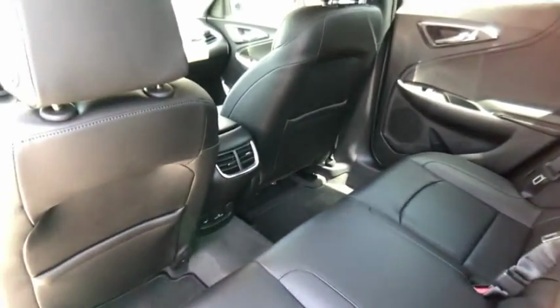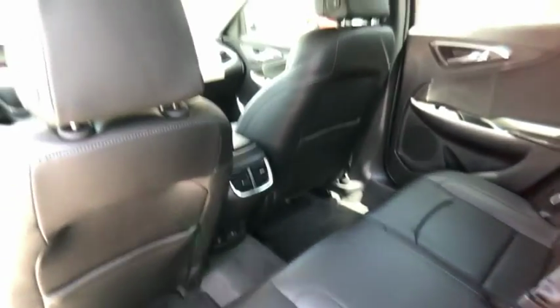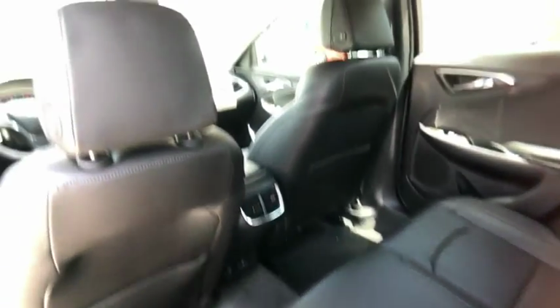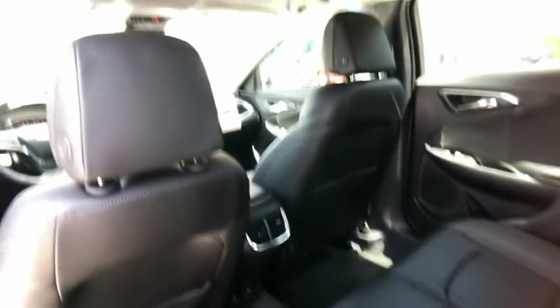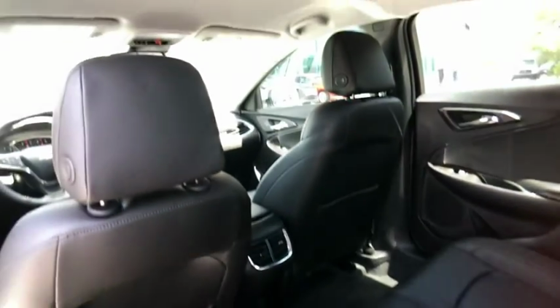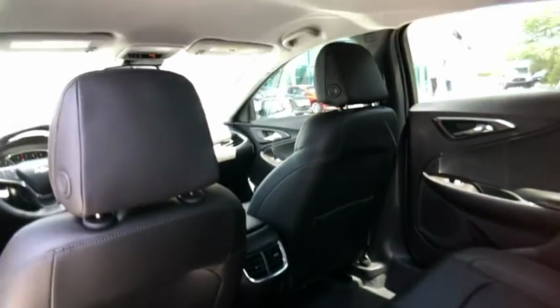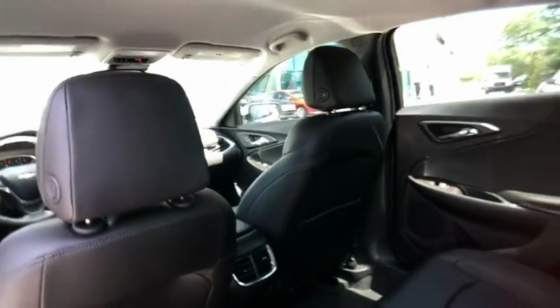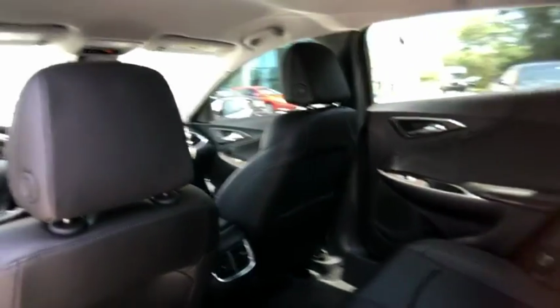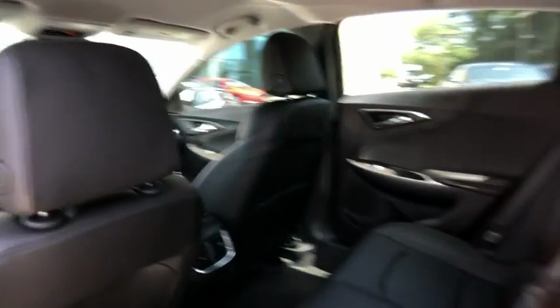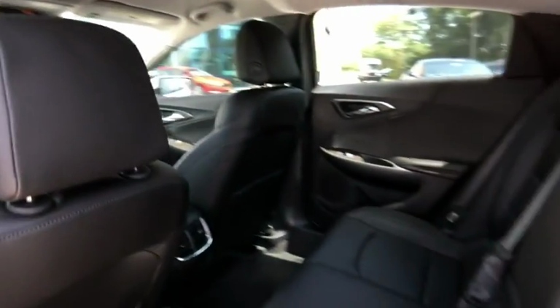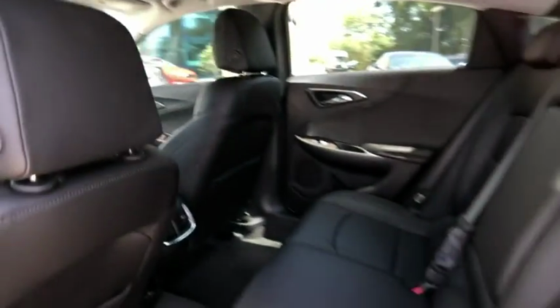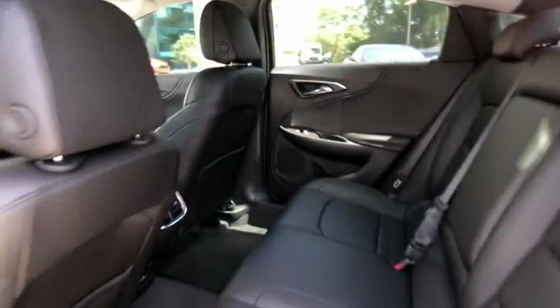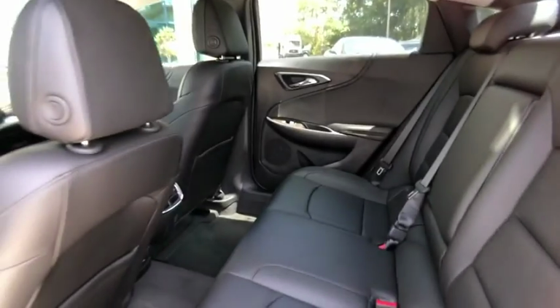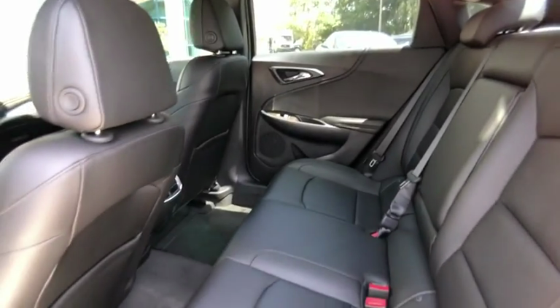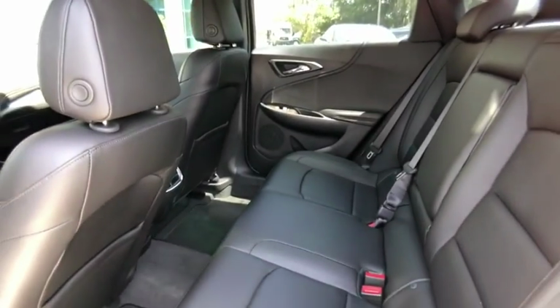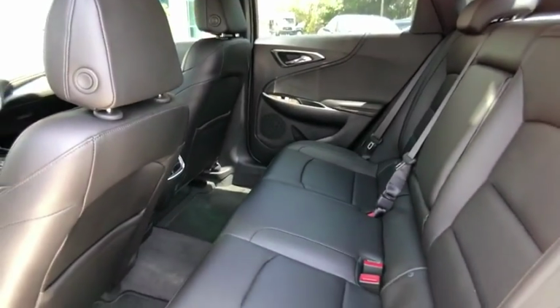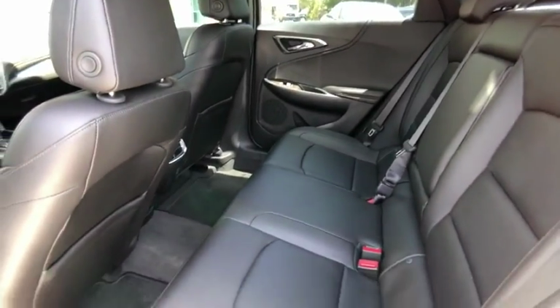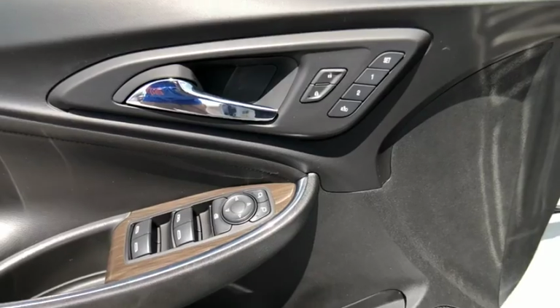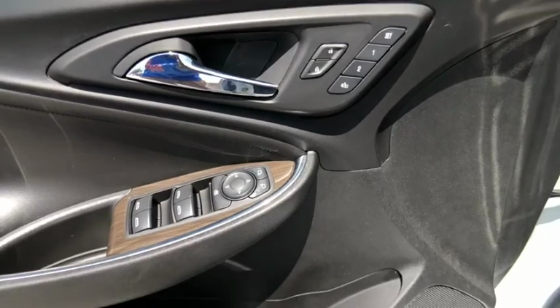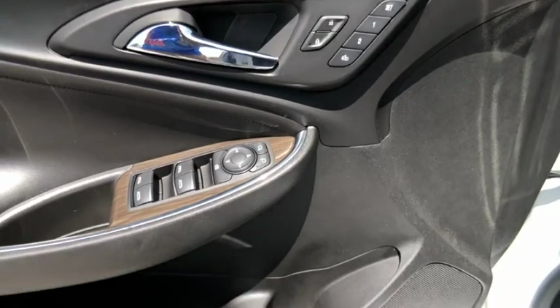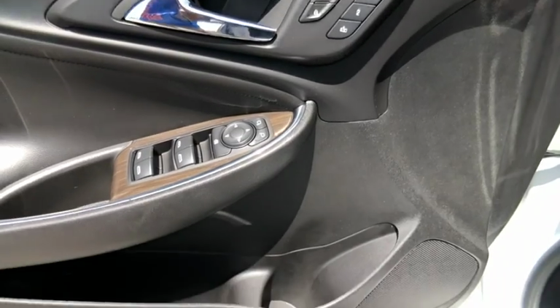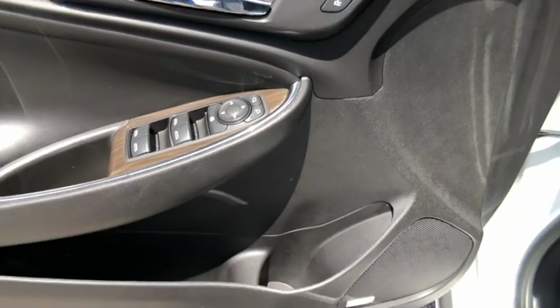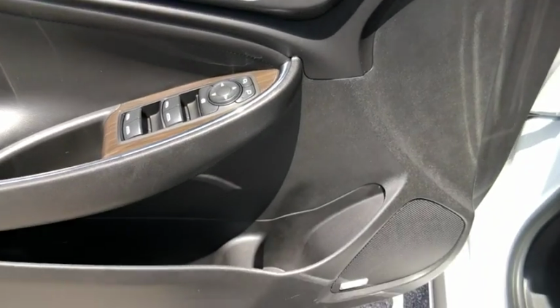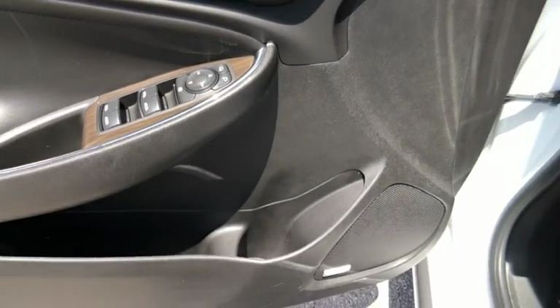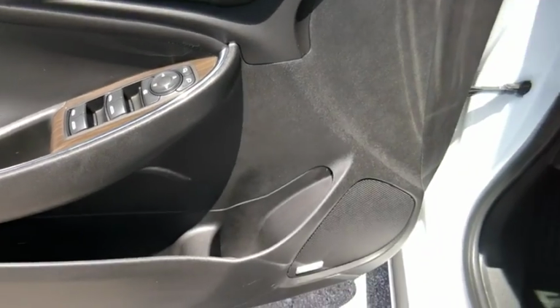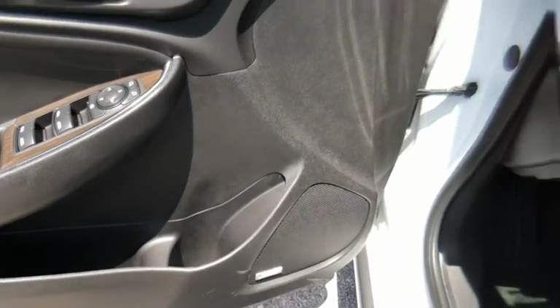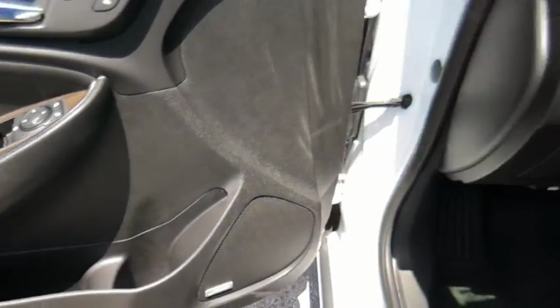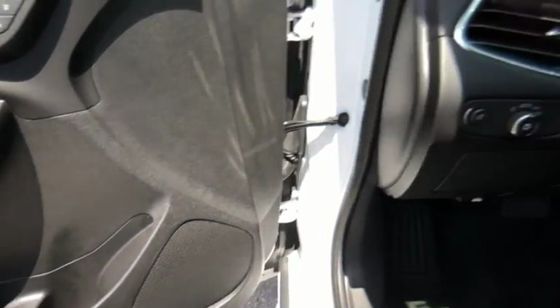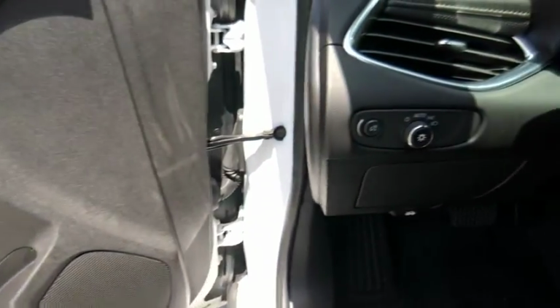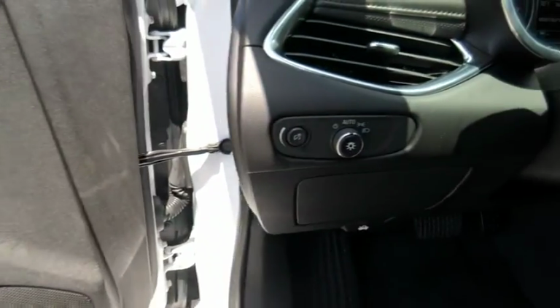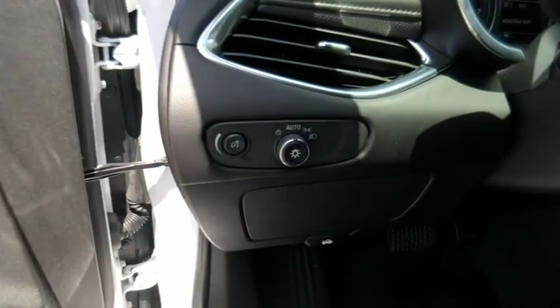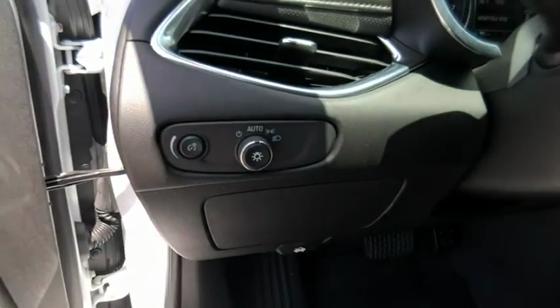Daytime running lights. This beauty will make even your house keys jealous. Drive it today.